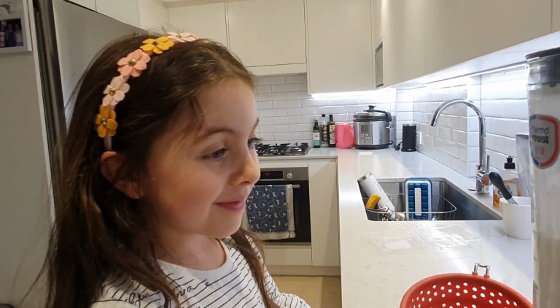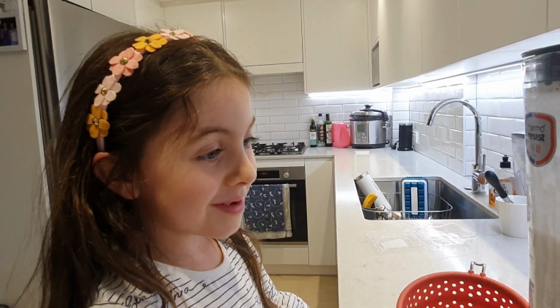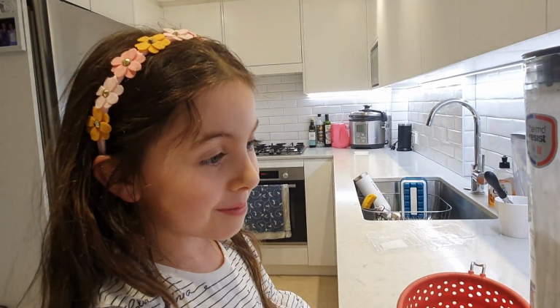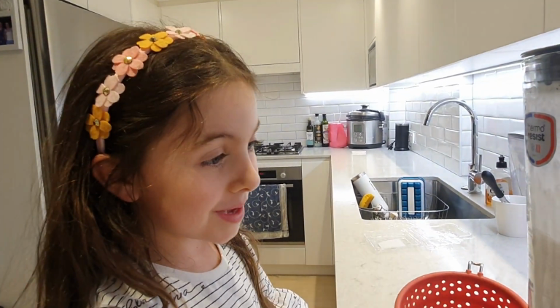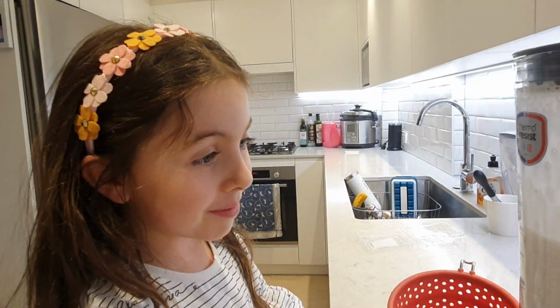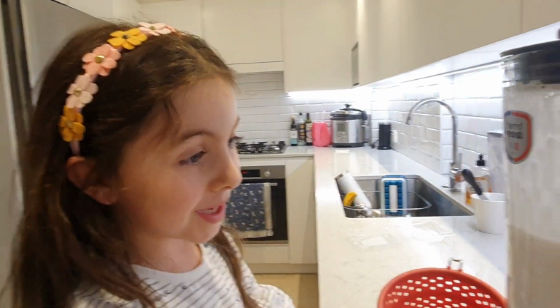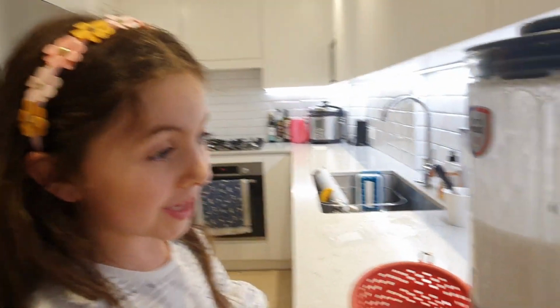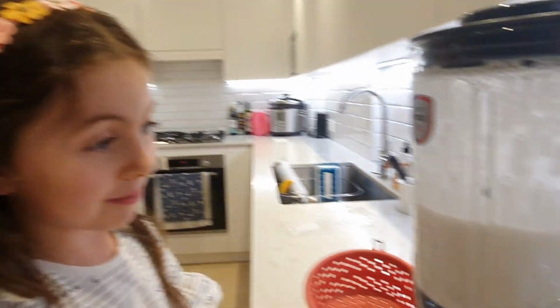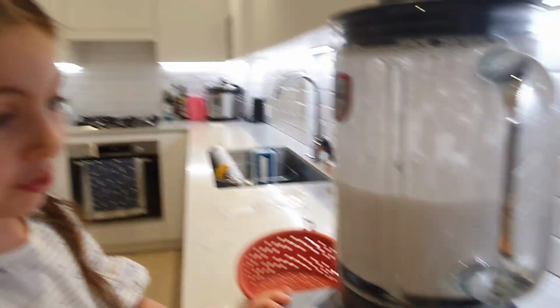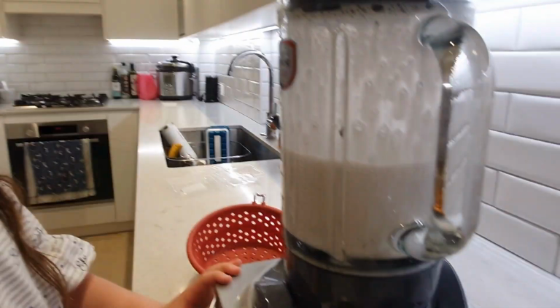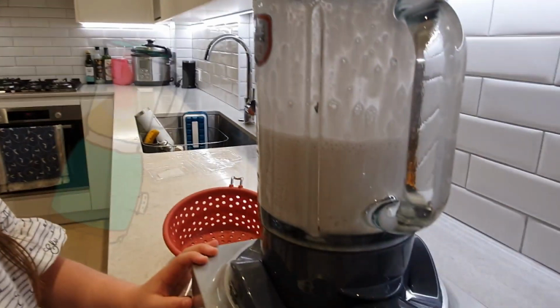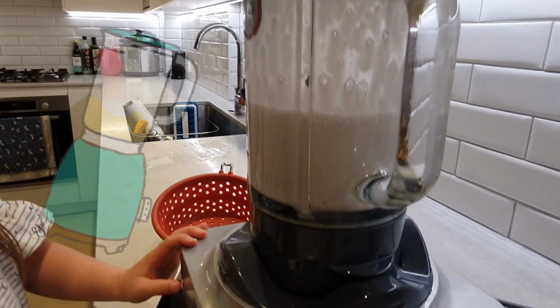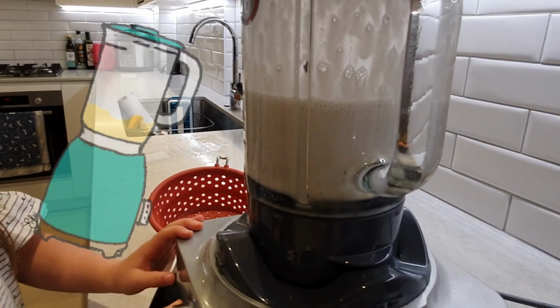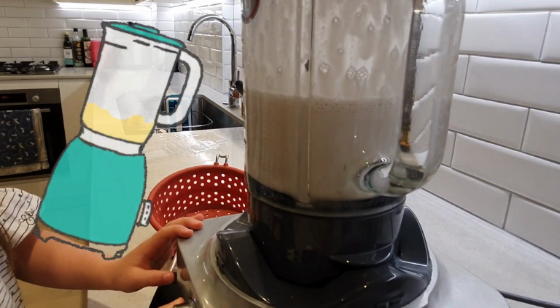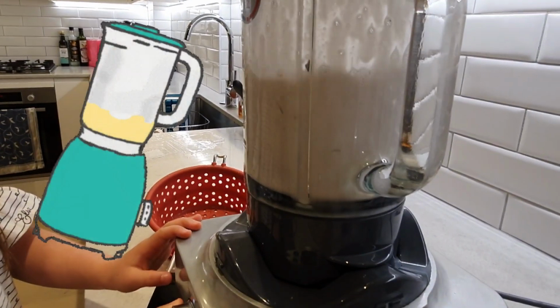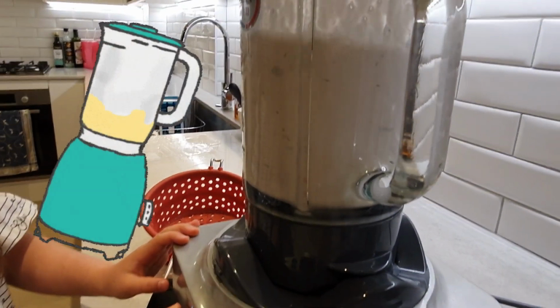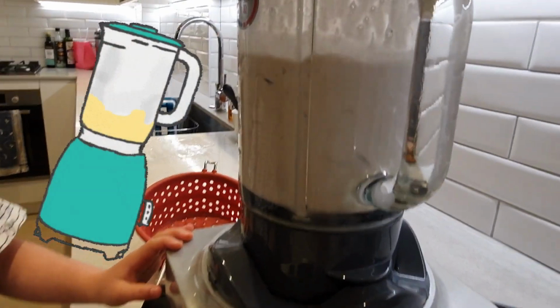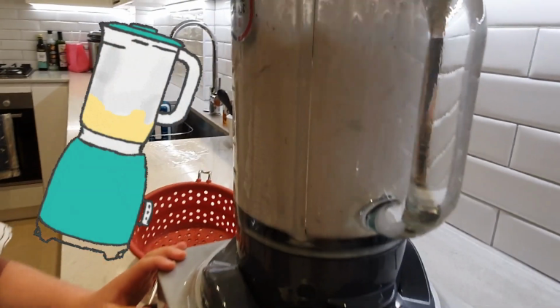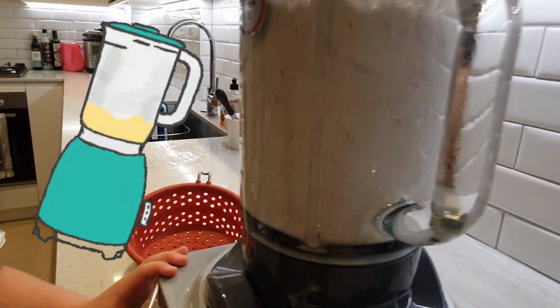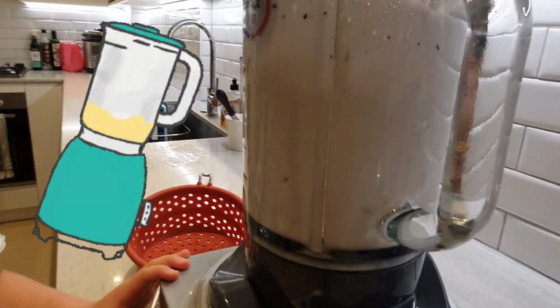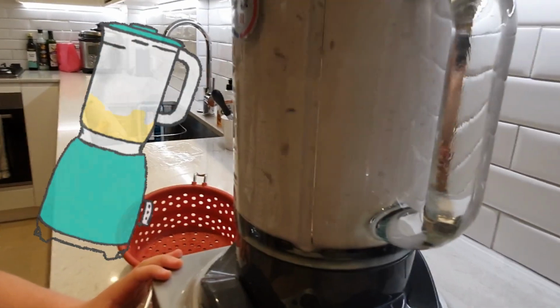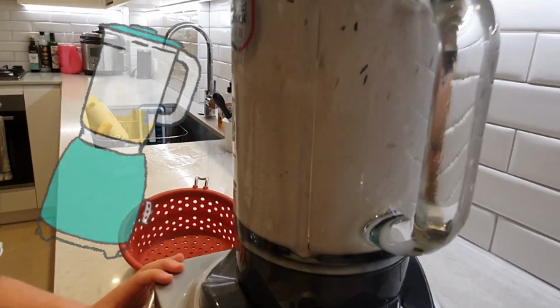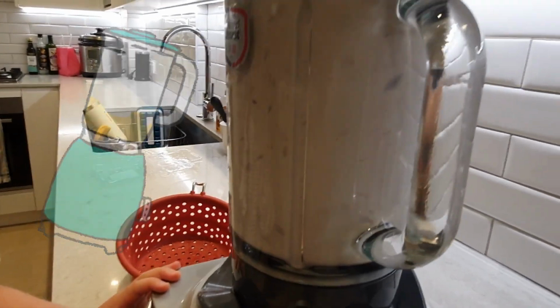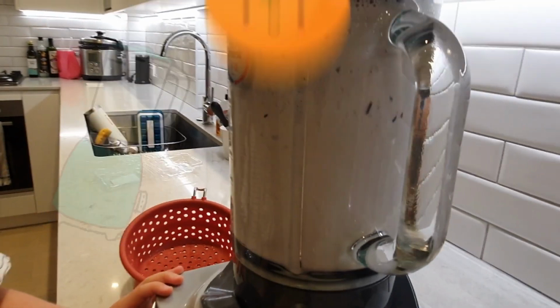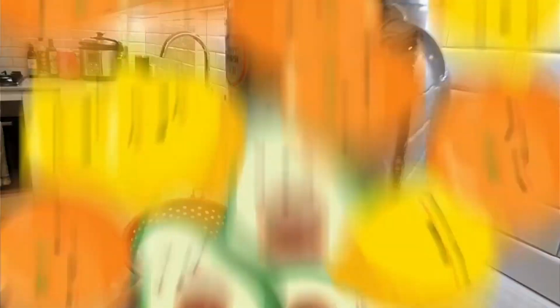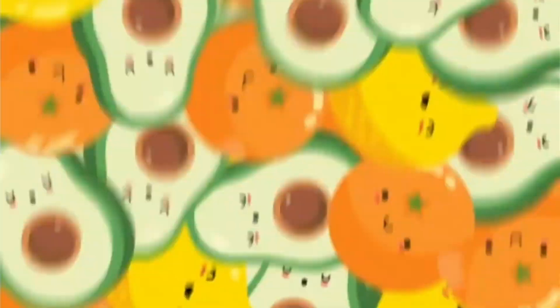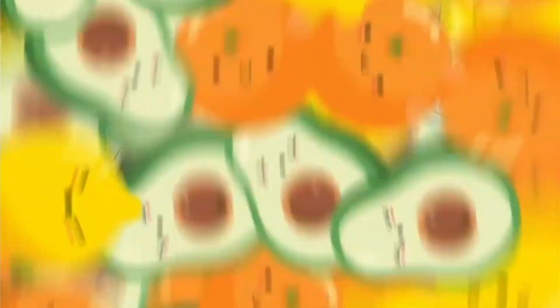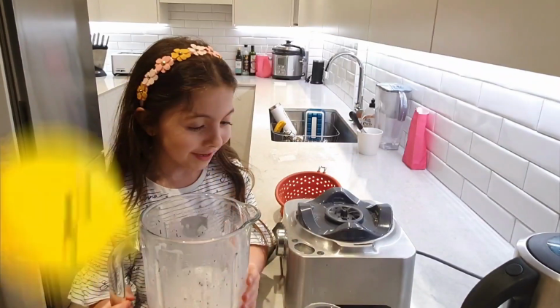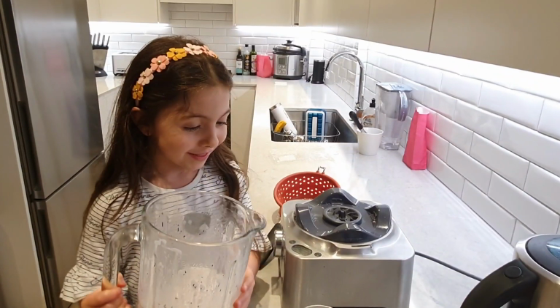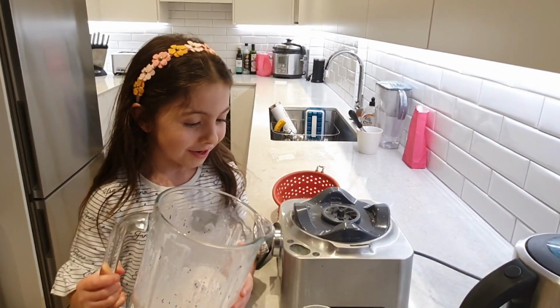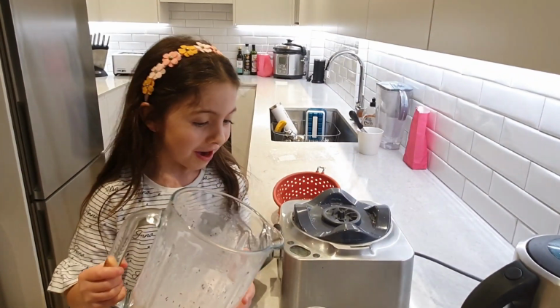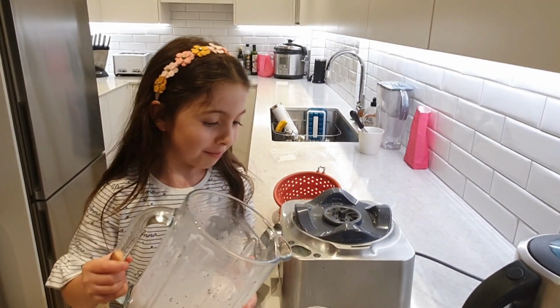Maybe more? I'm going to pour it in the cup.